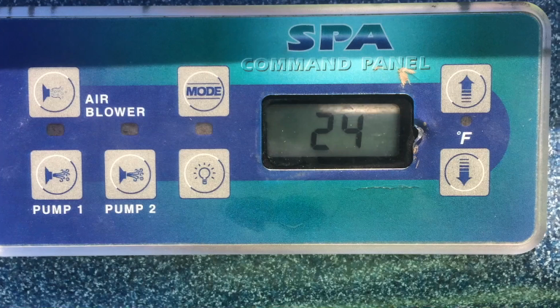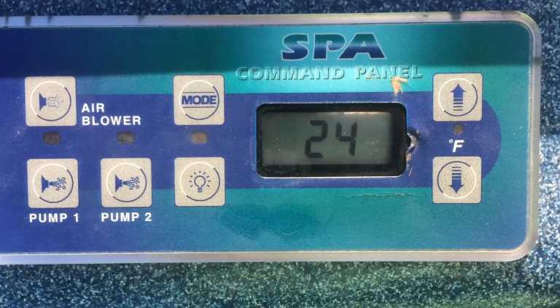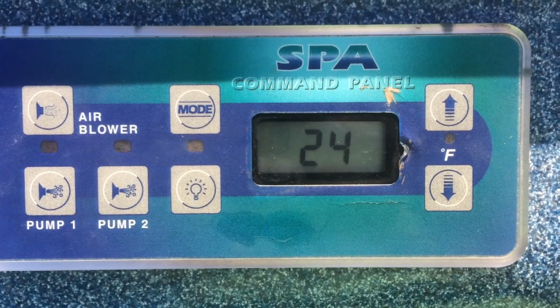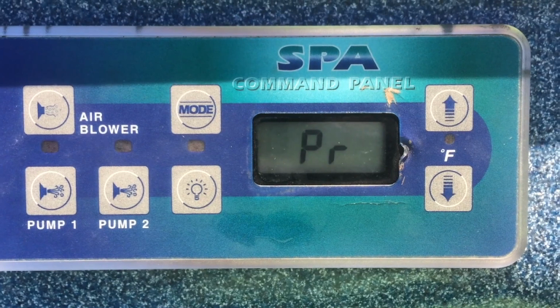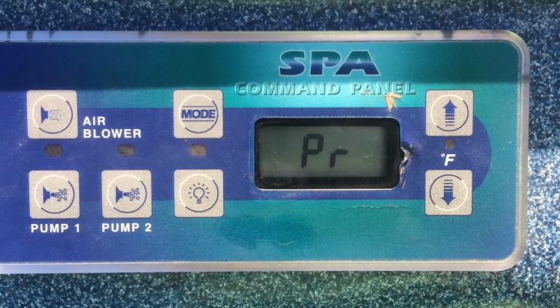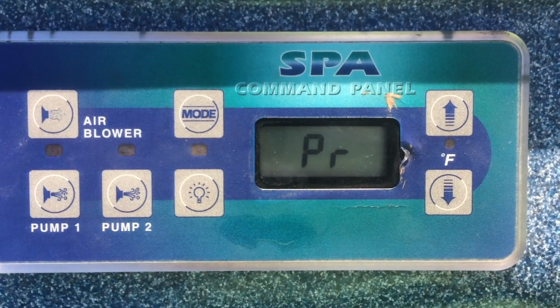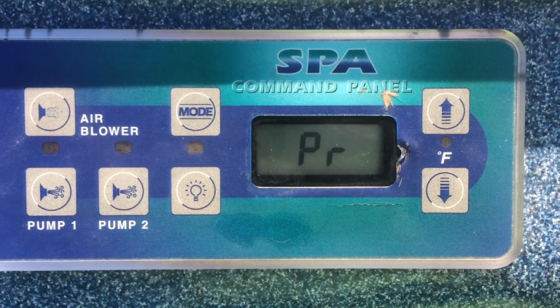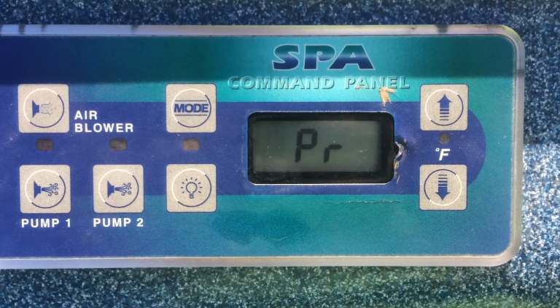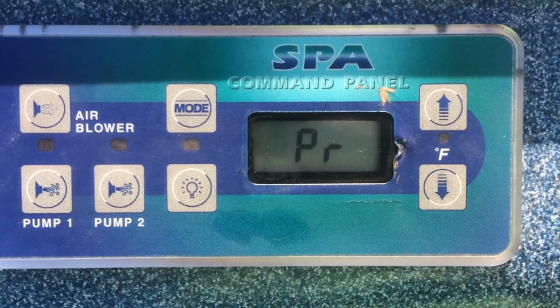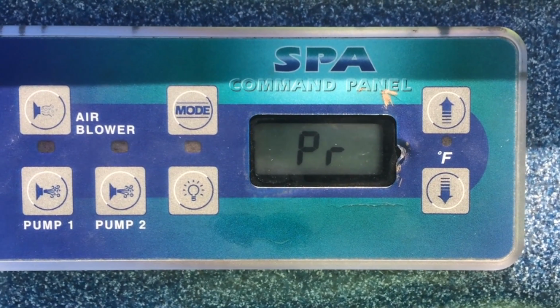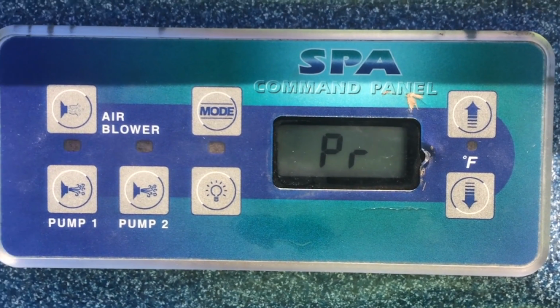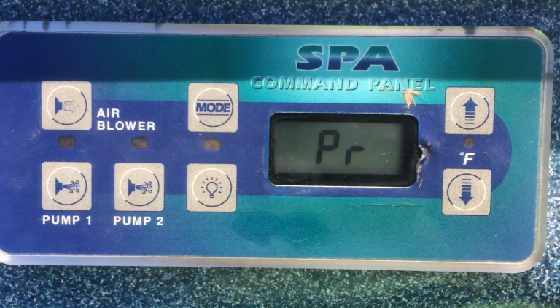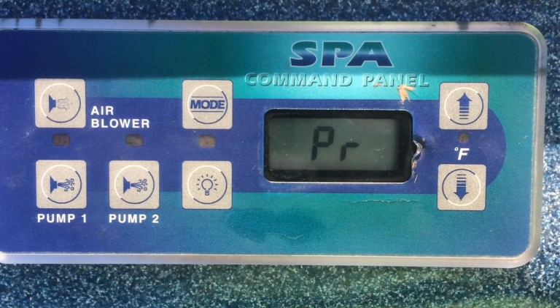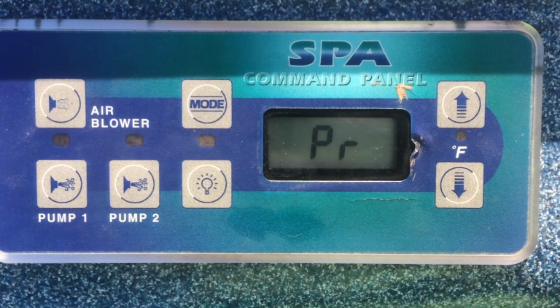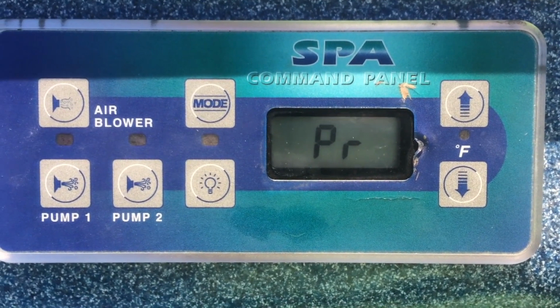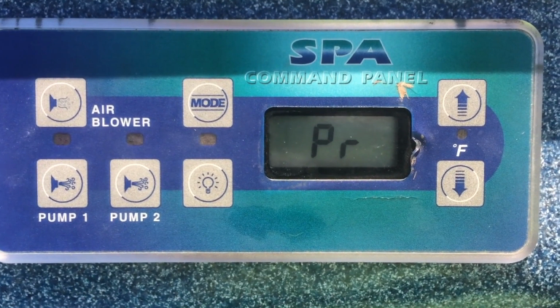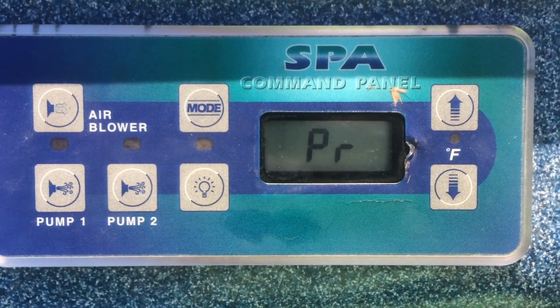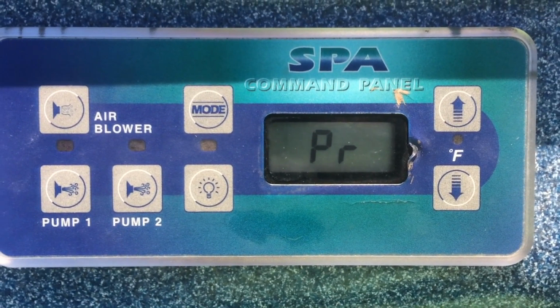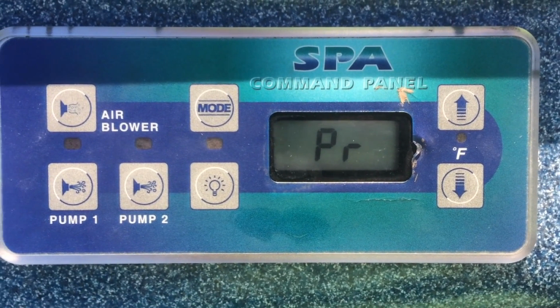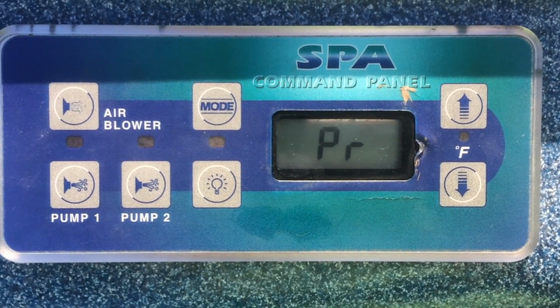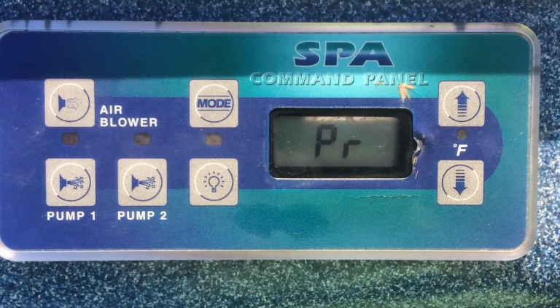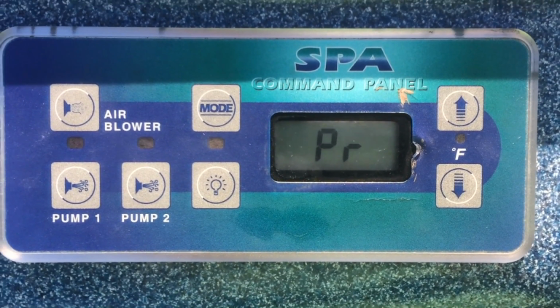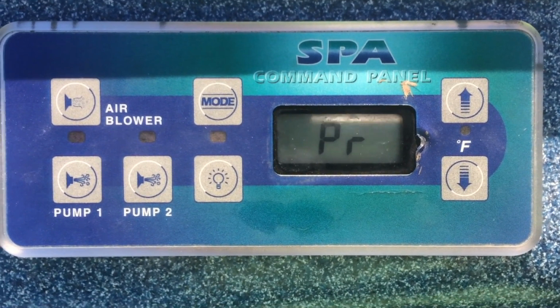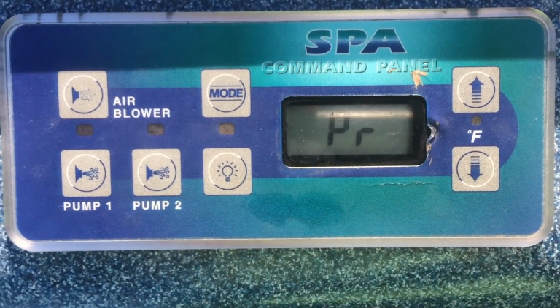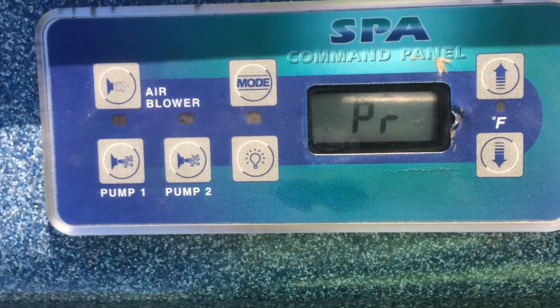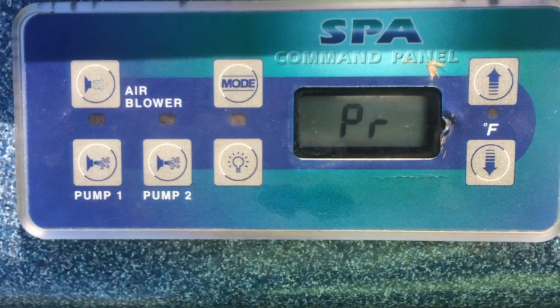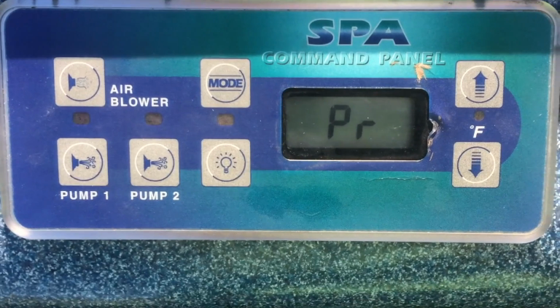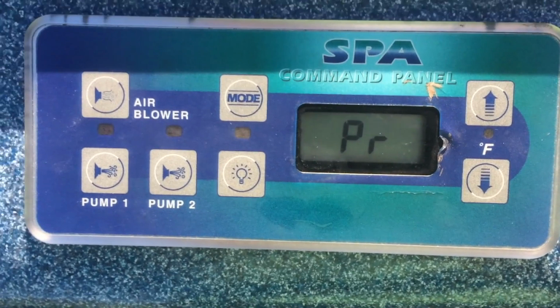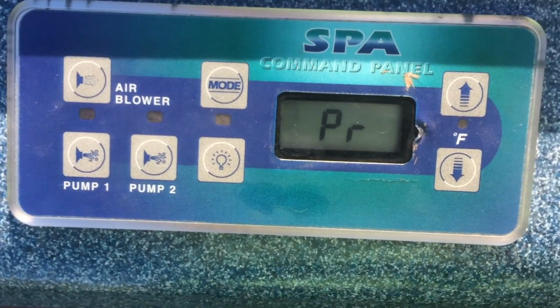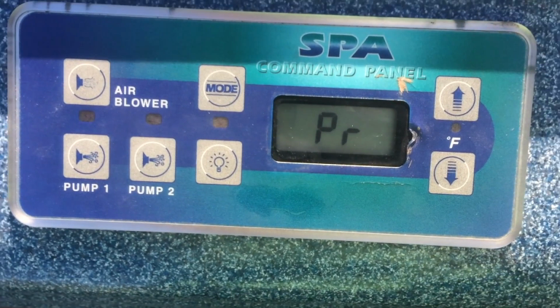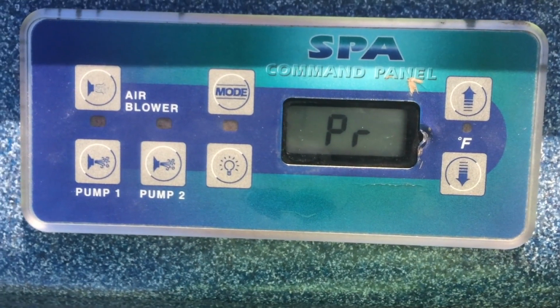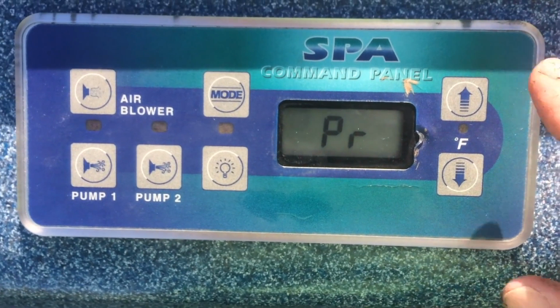When it first powers up, this is what your display looks like, and you can get it to activate by pressing the temperature up button.